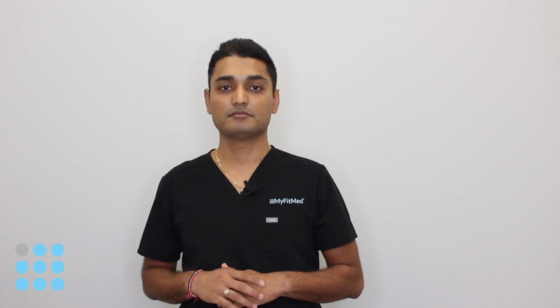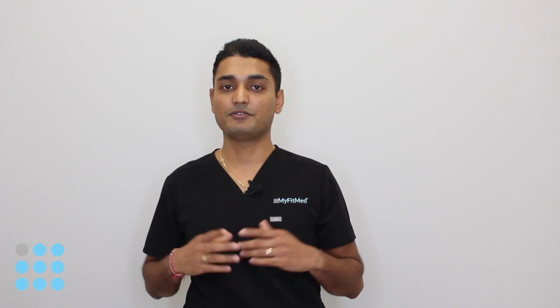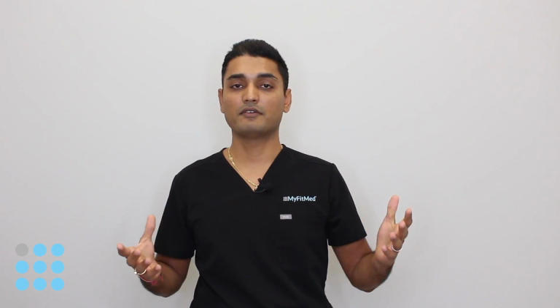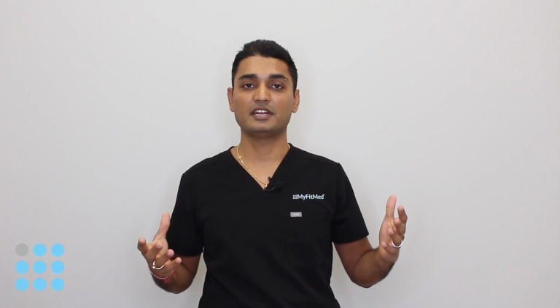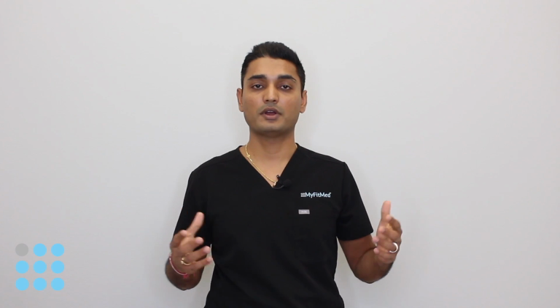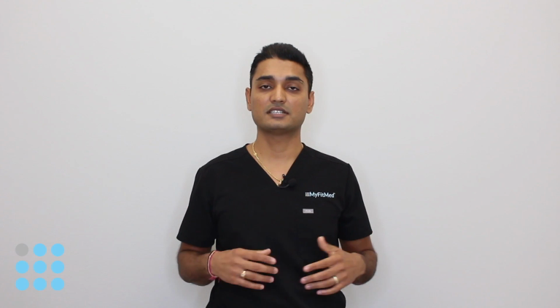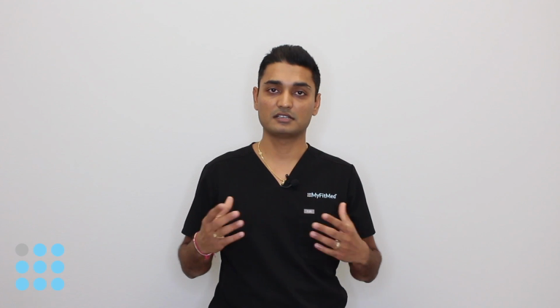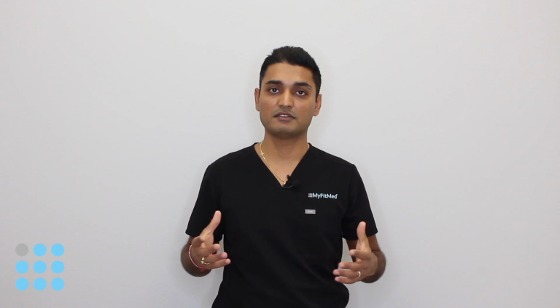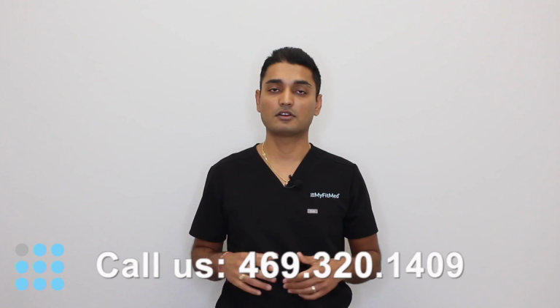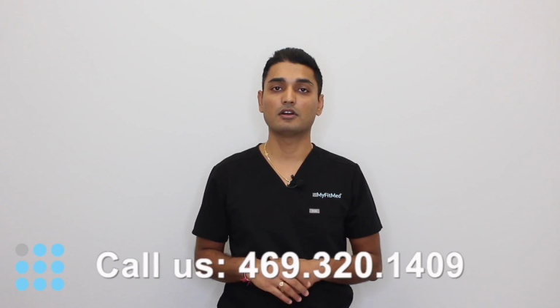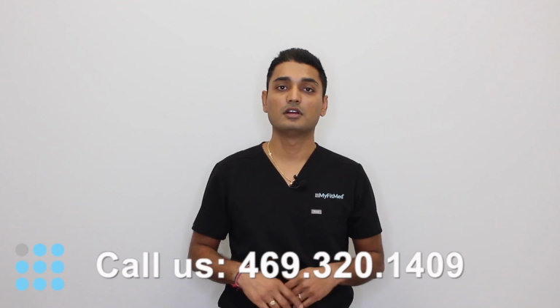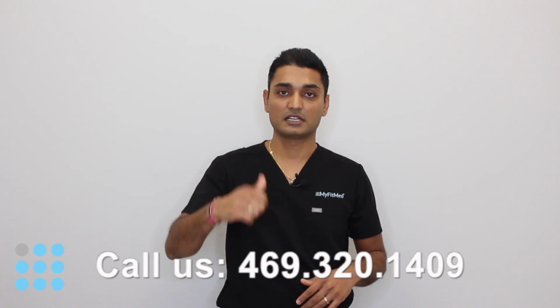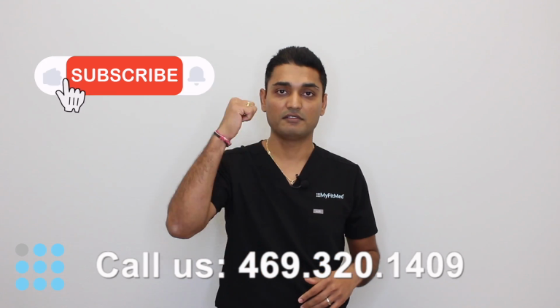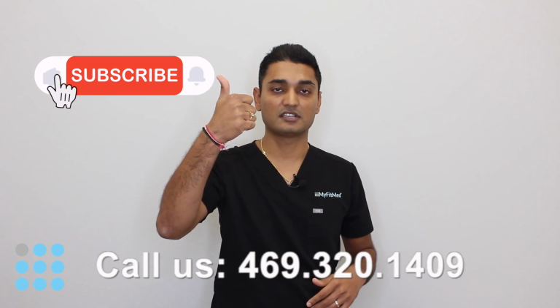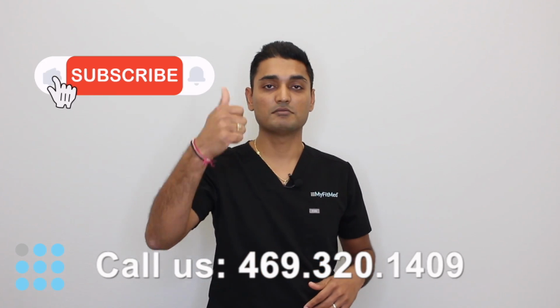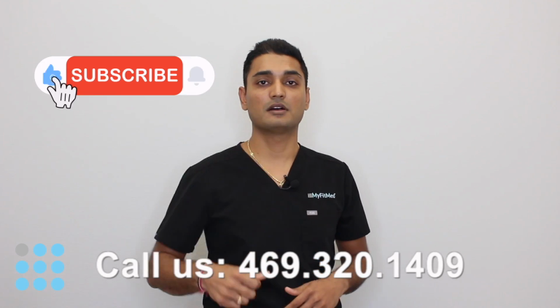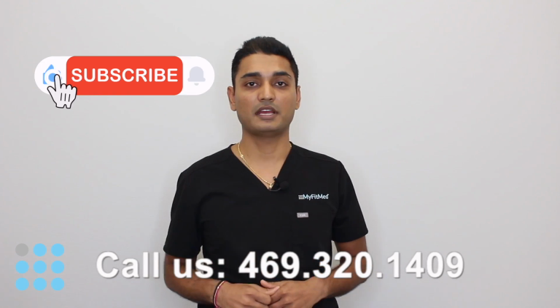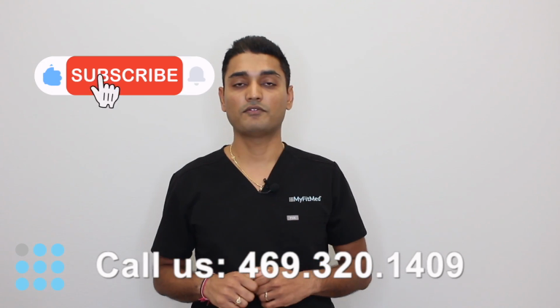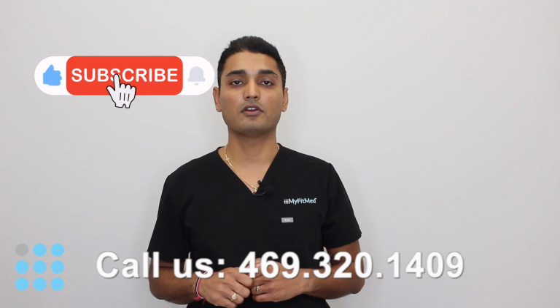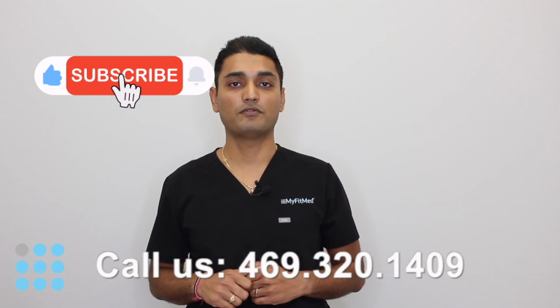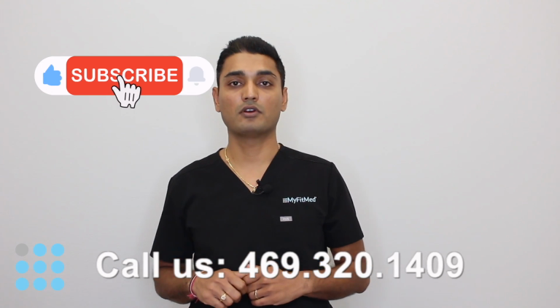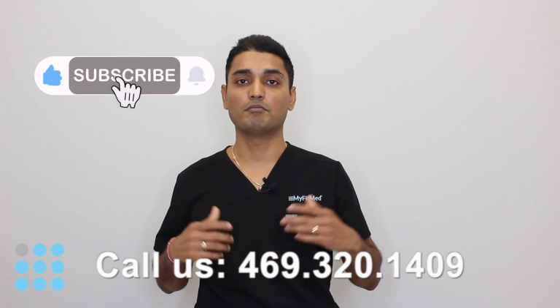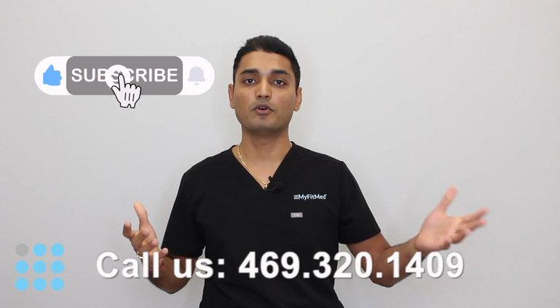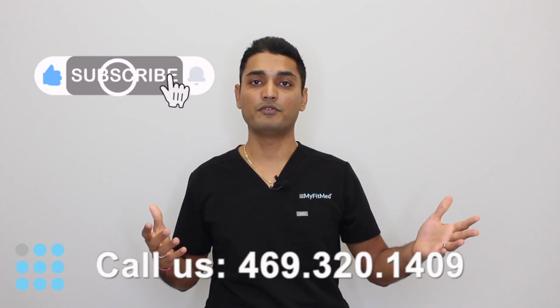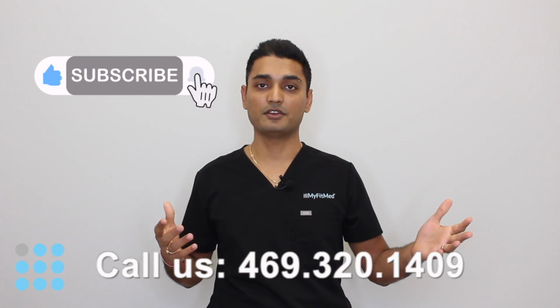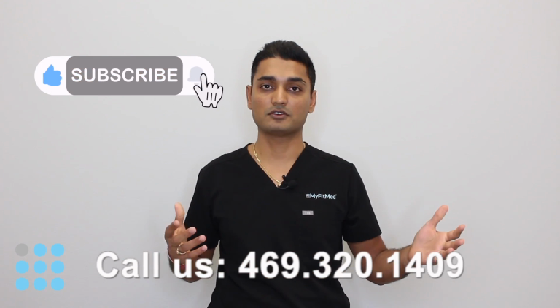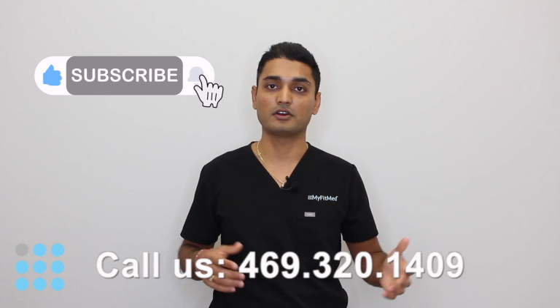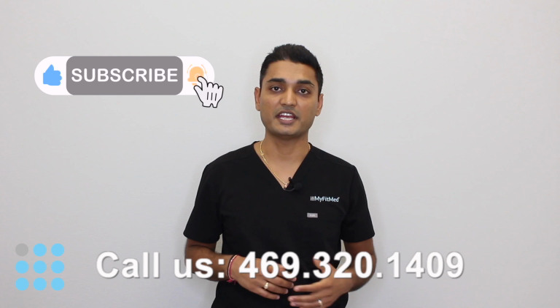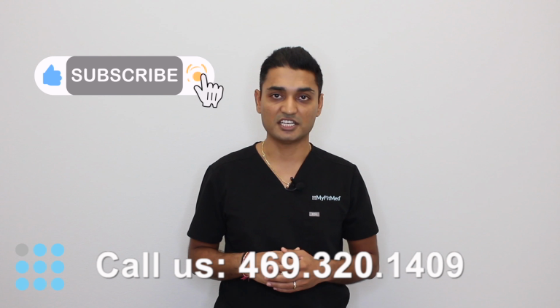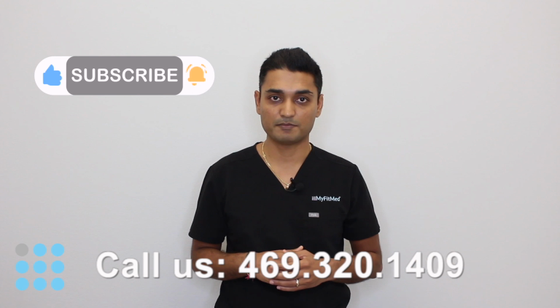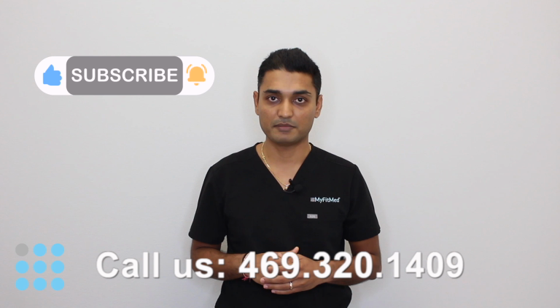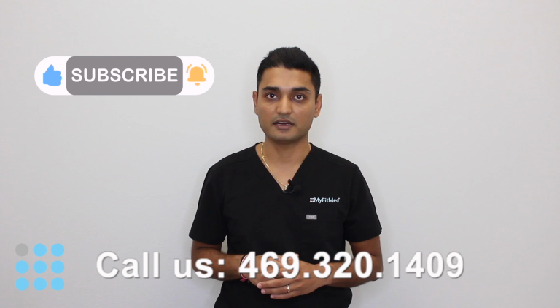If you have any questions, give us a call, give us a thumbs up, and follow for more videos on HGH peptides.